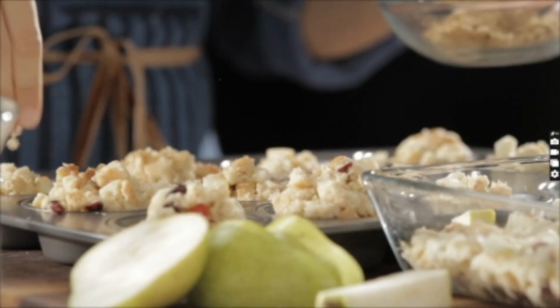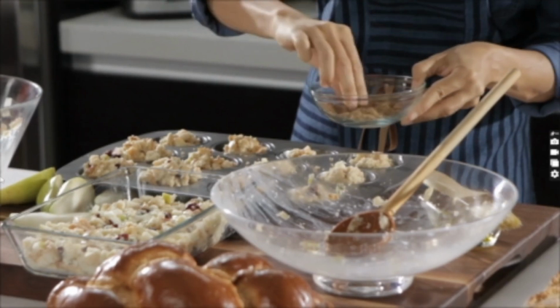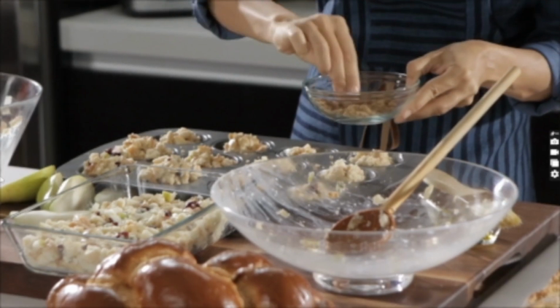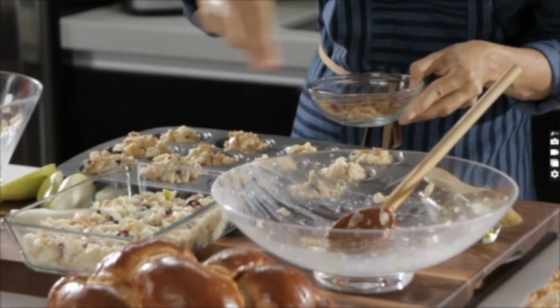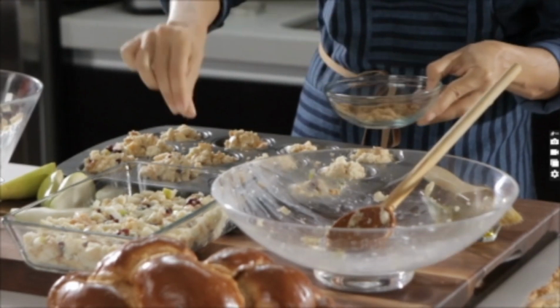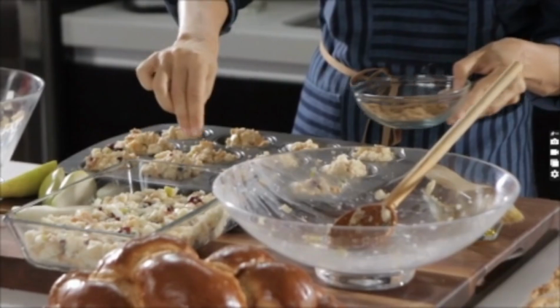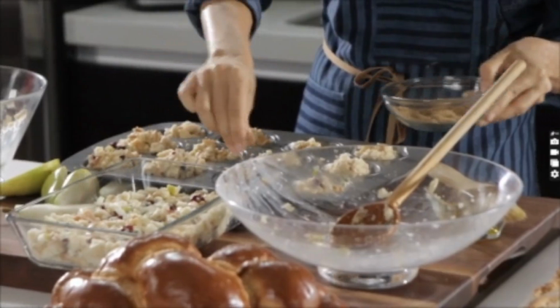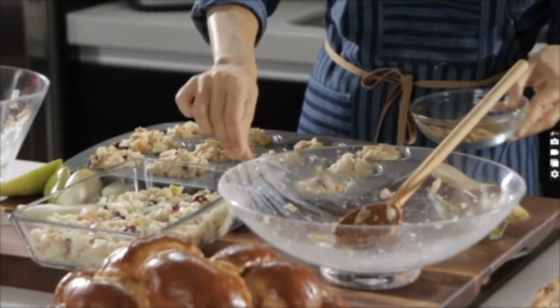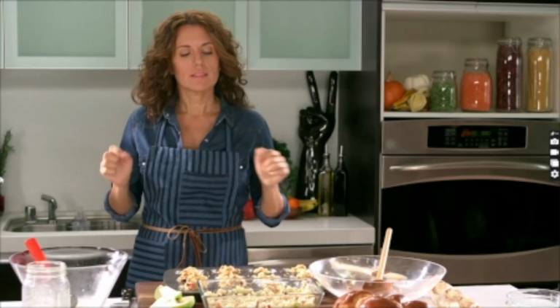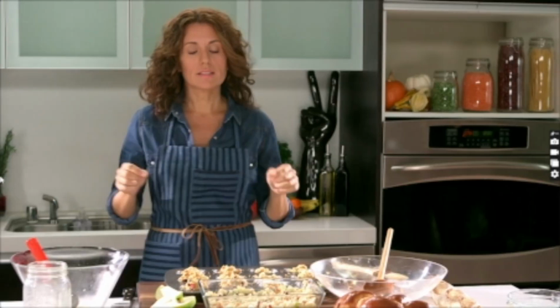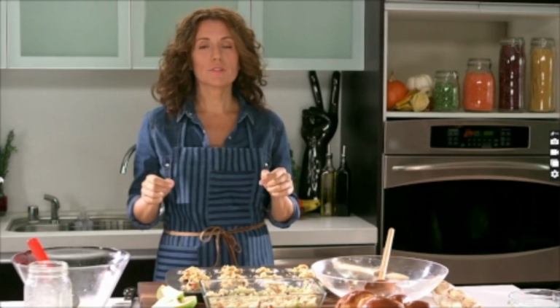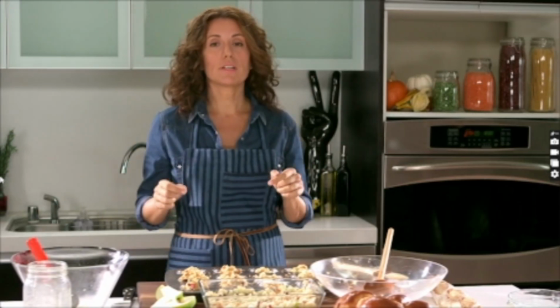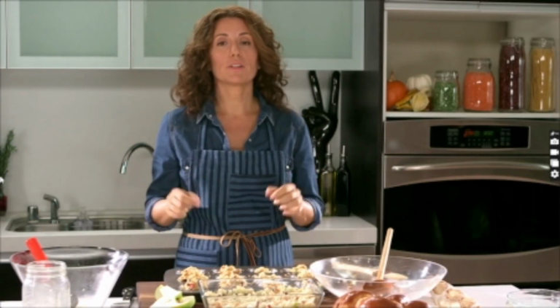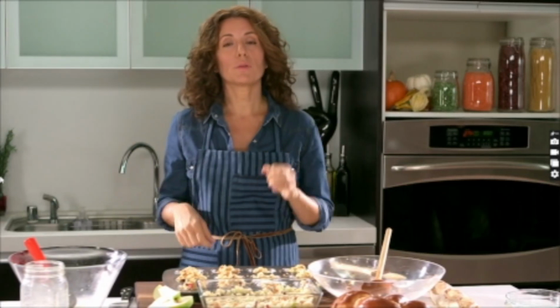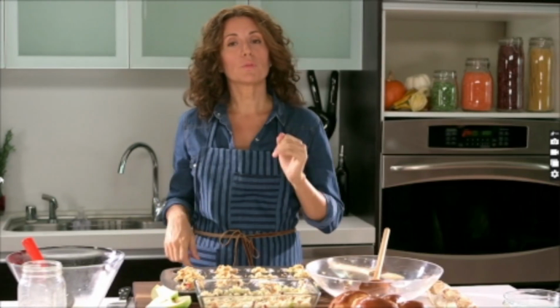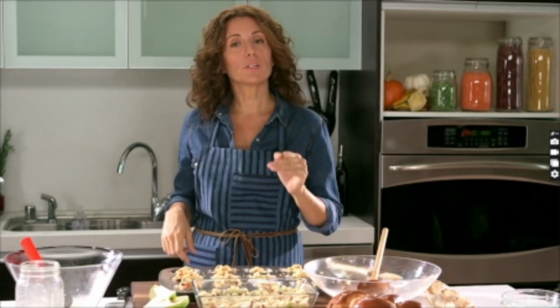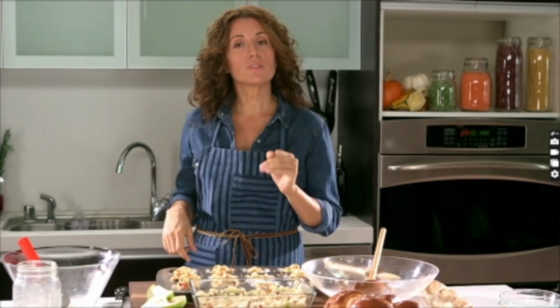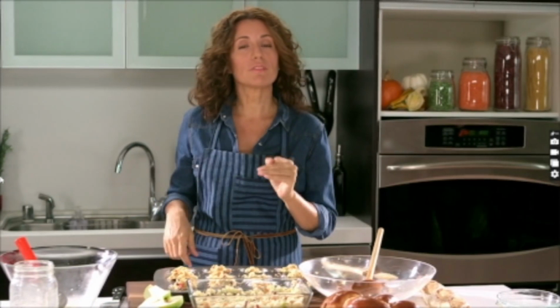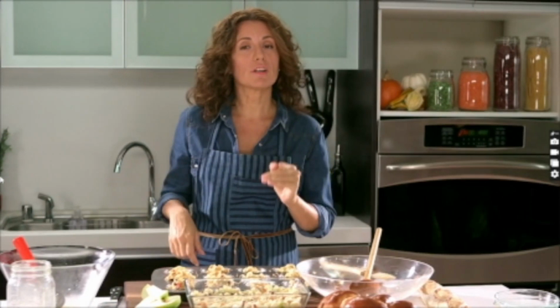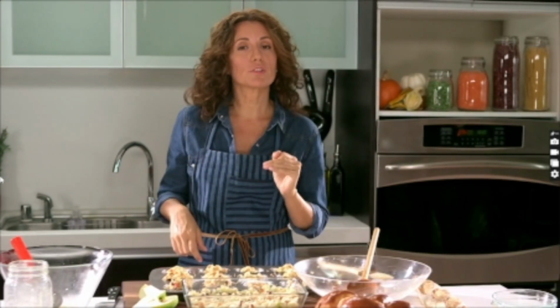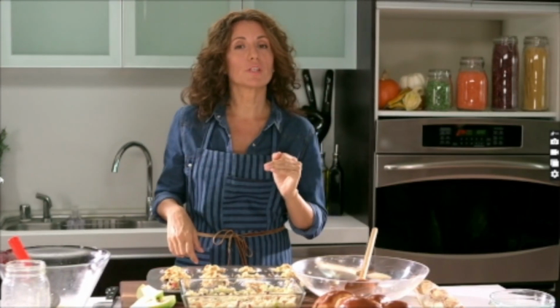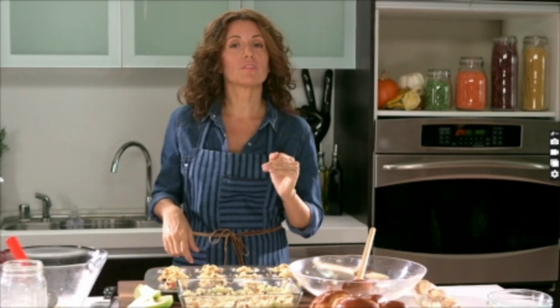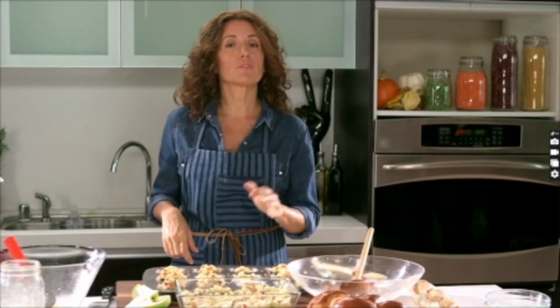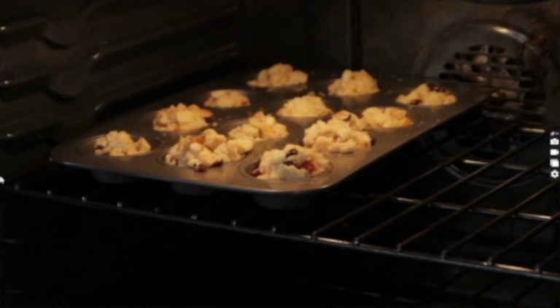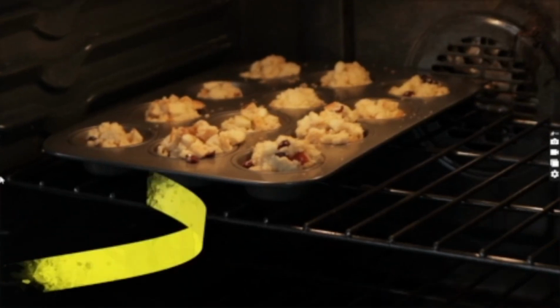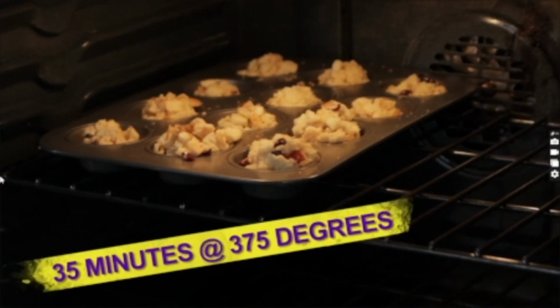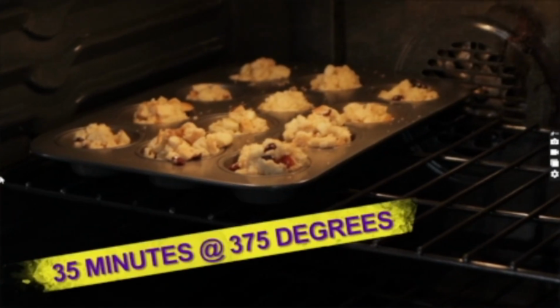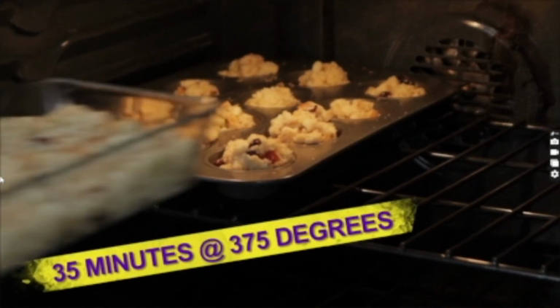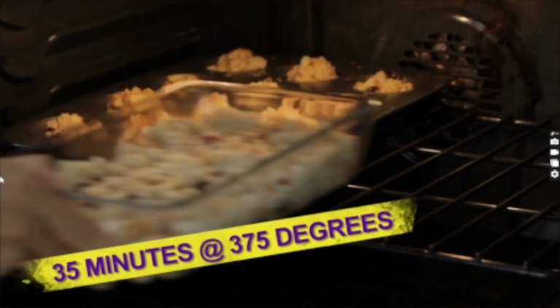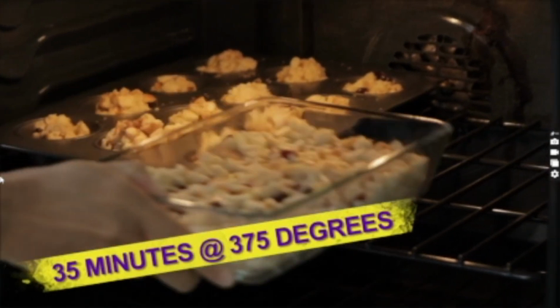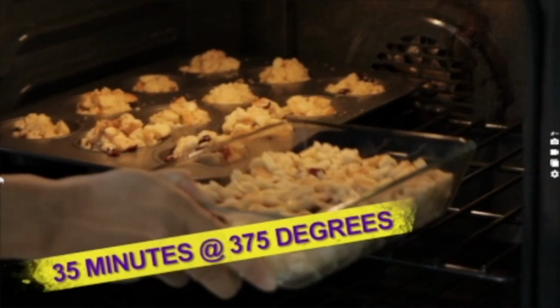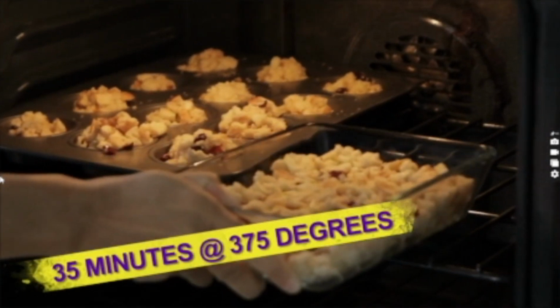Gives it a nice crunch. These guys are ready to go in a 375-degree oven for about 35 minutes, or until golden brown.